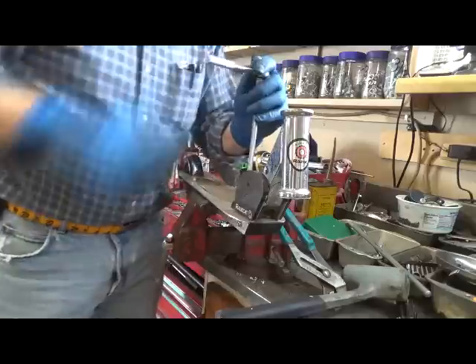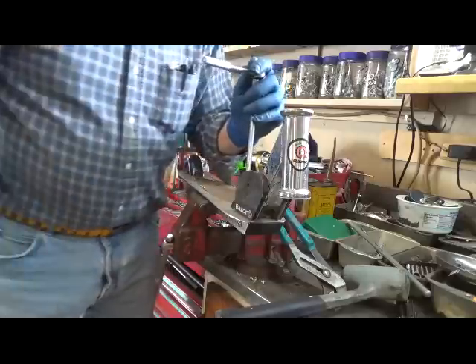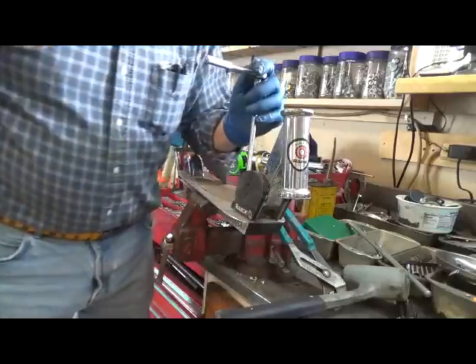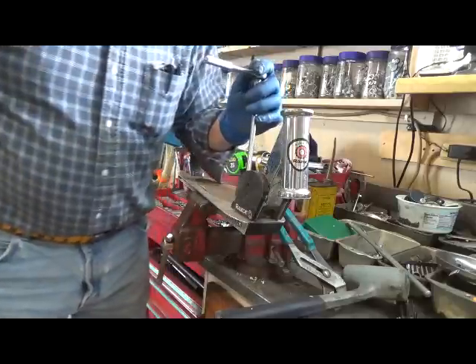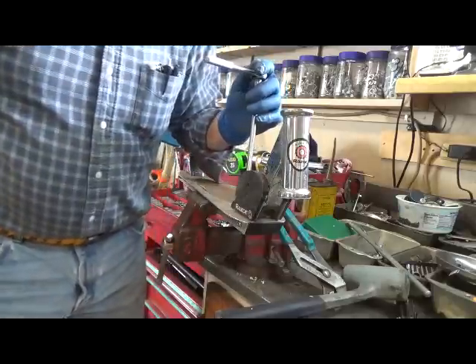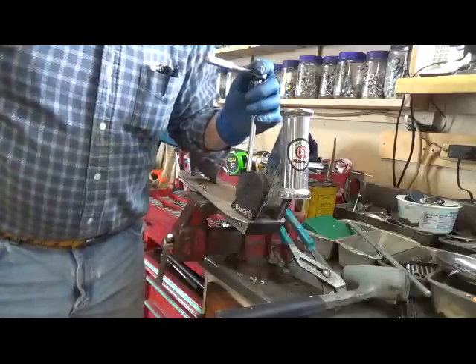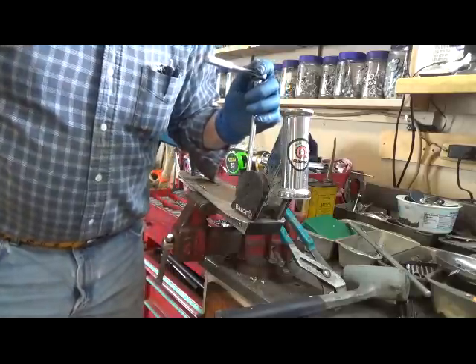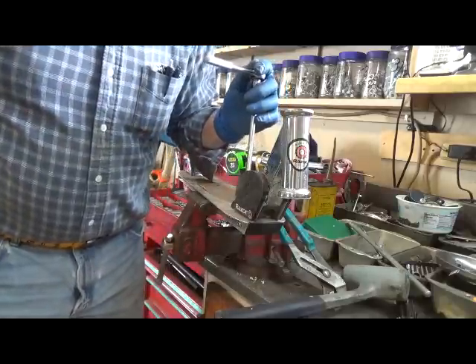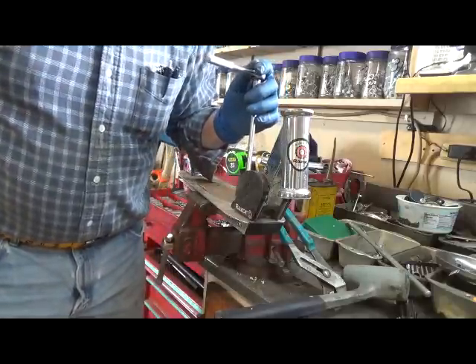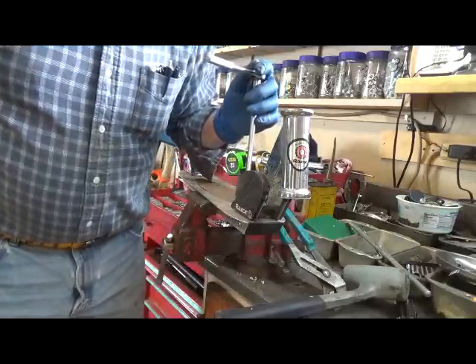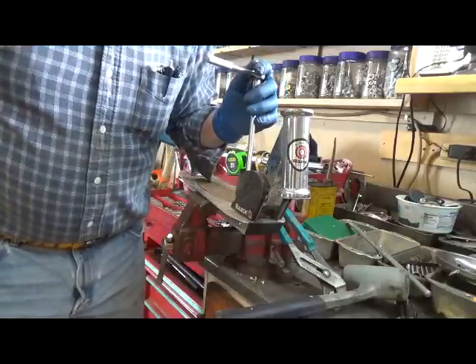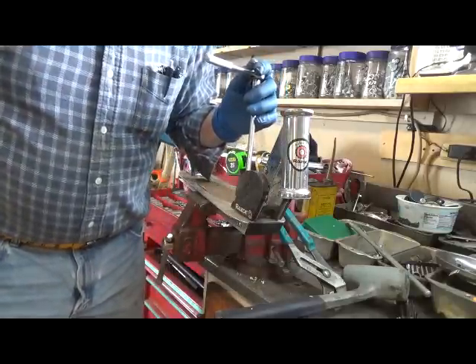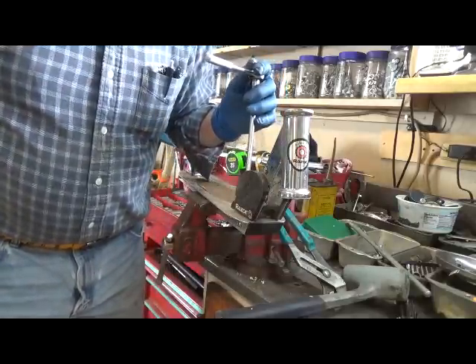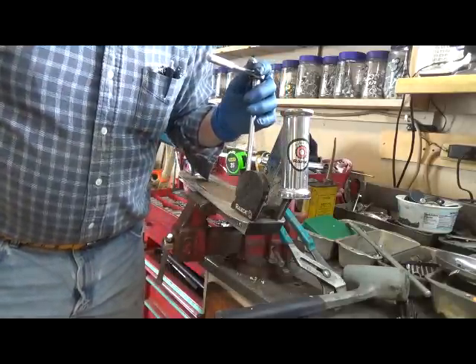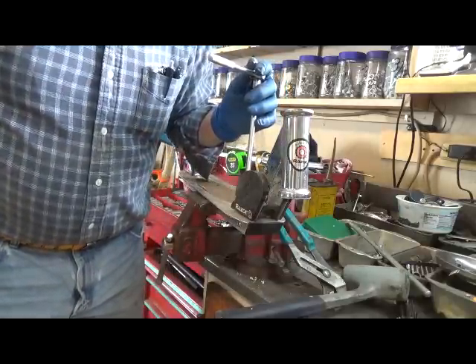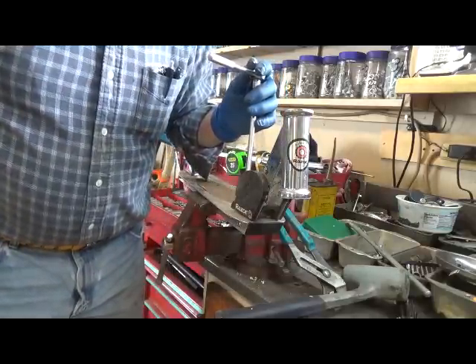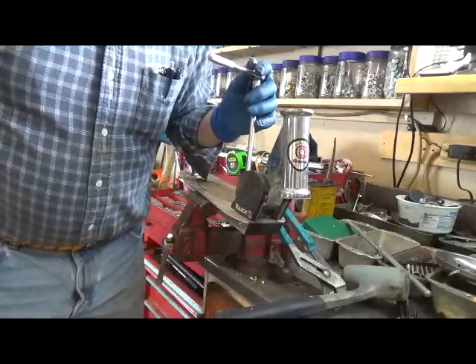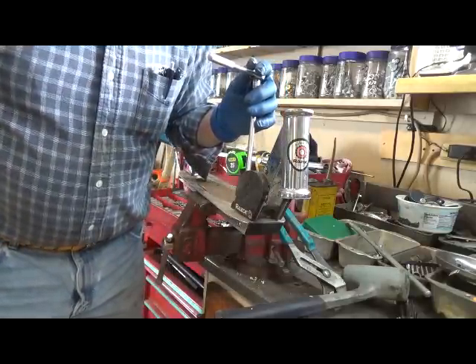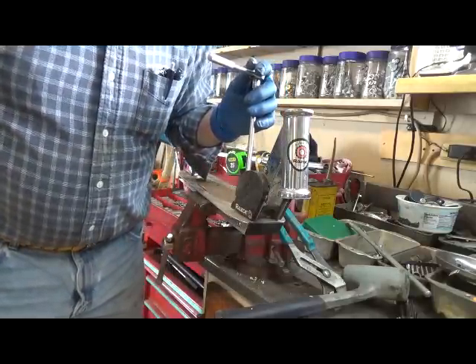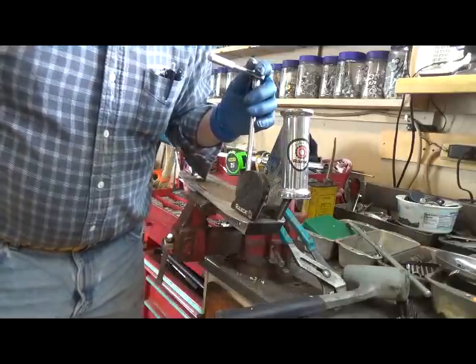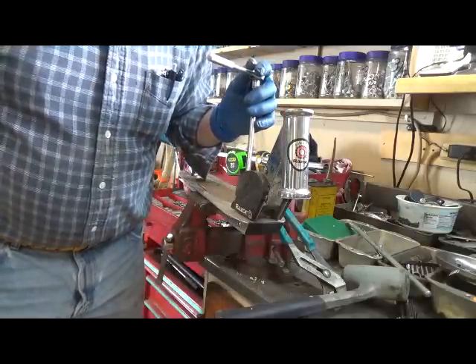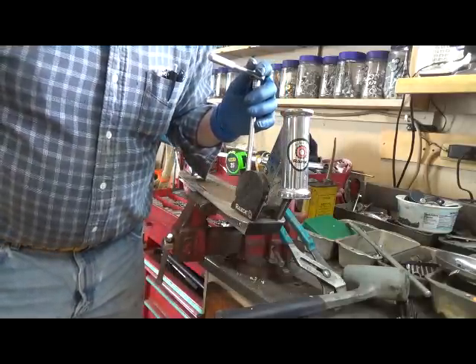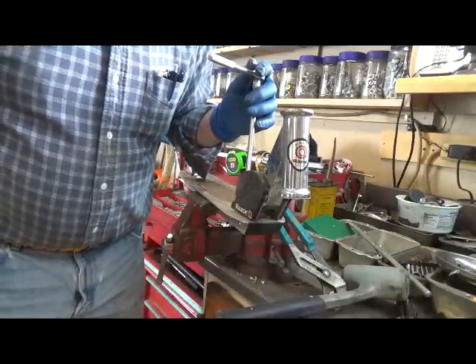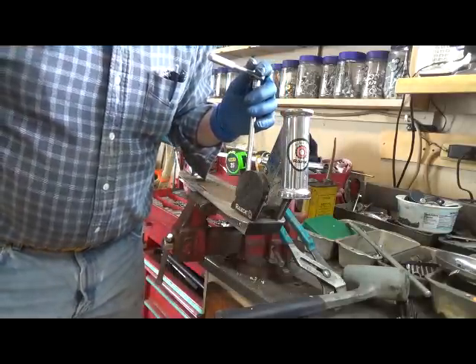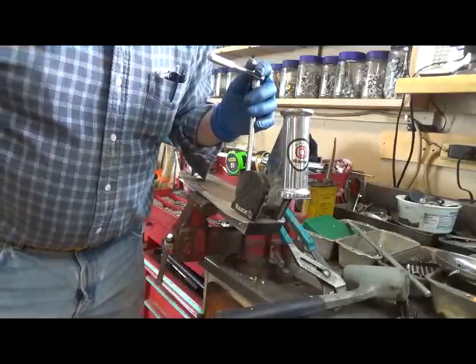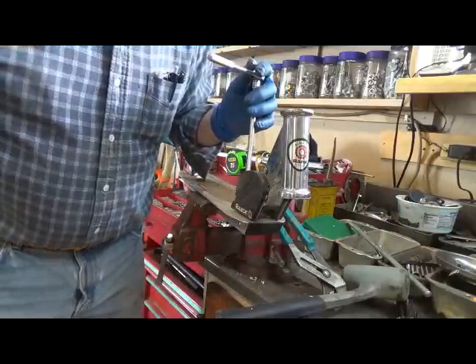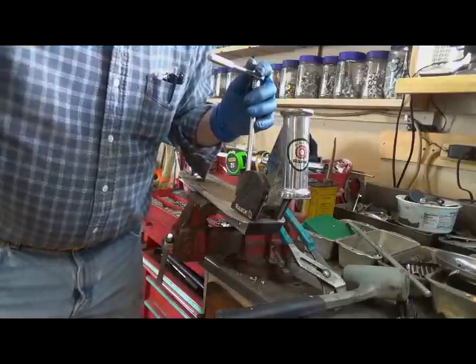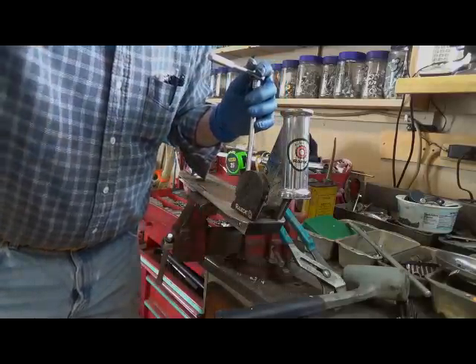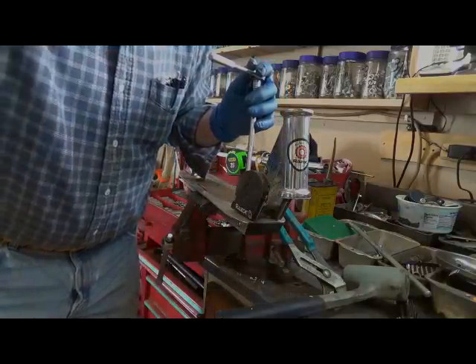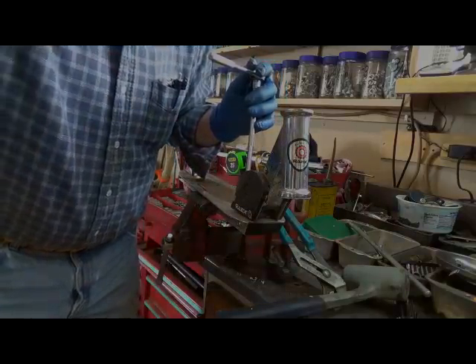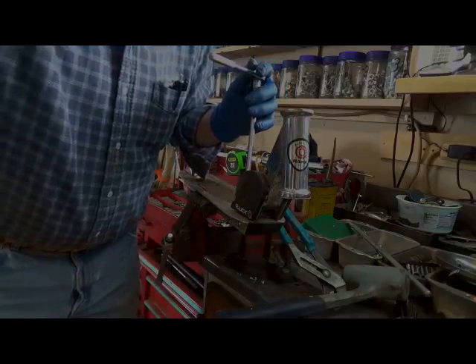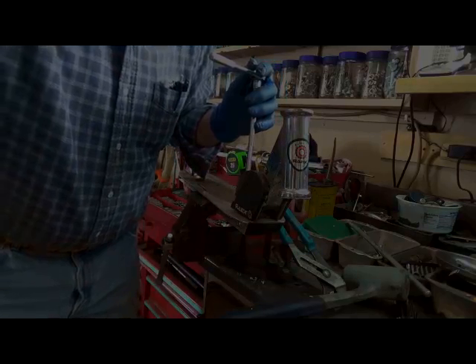And that's our tip for today: make your own Allen sockets. Bye now.